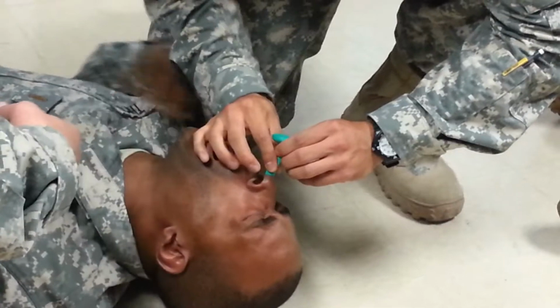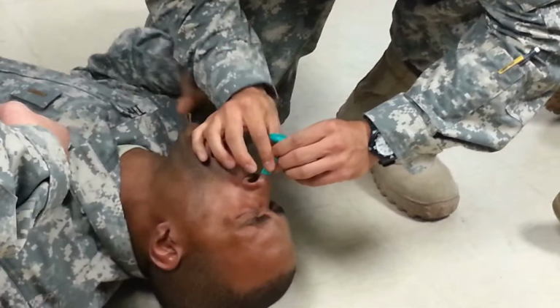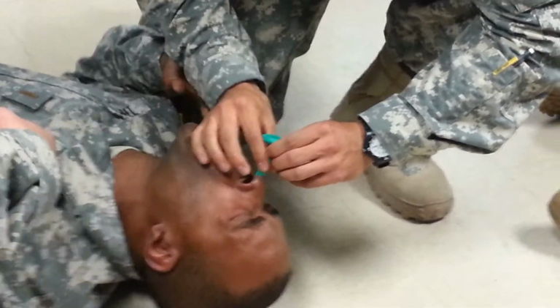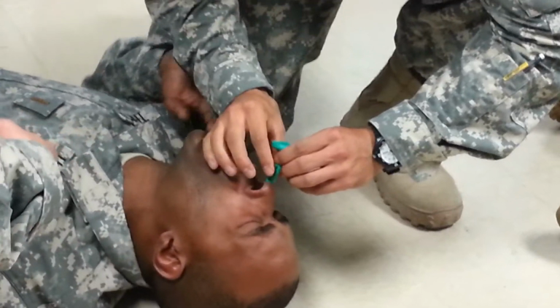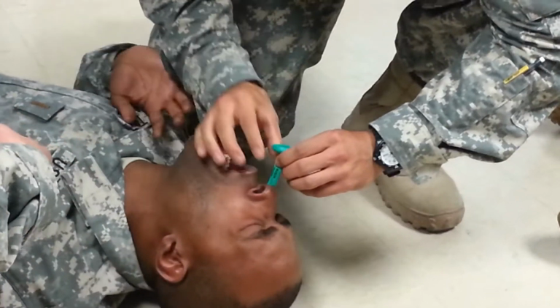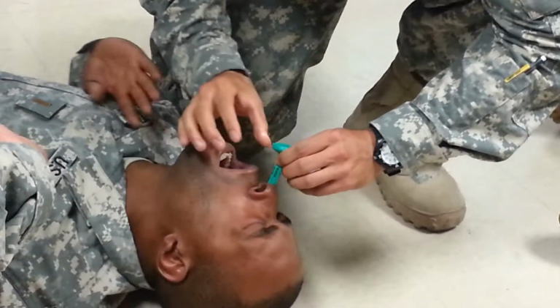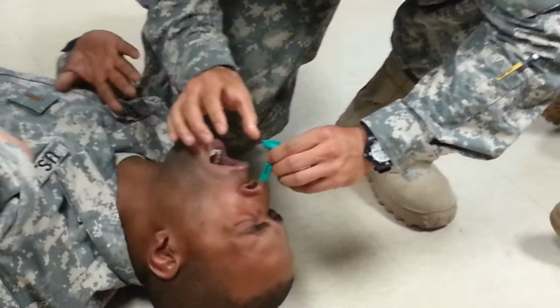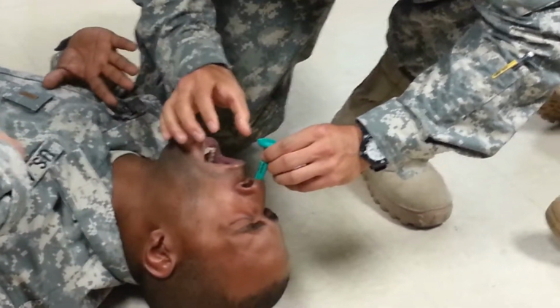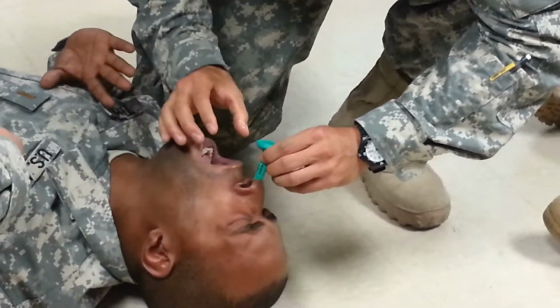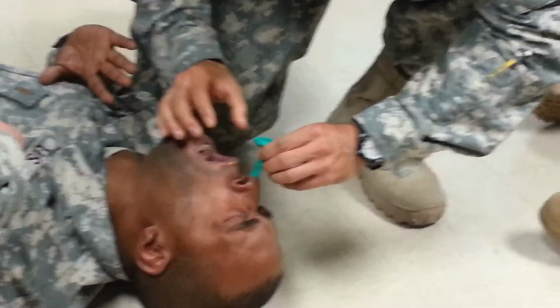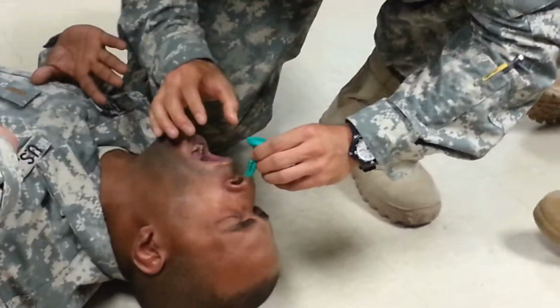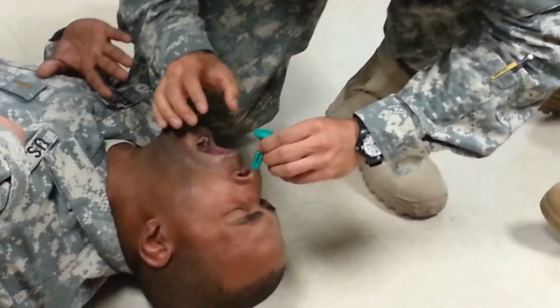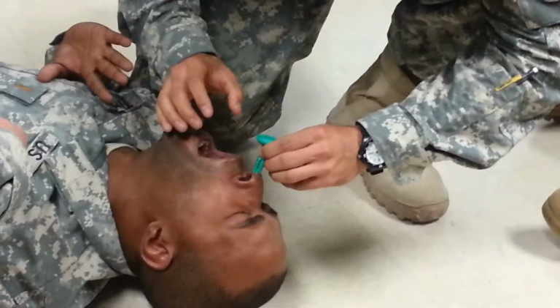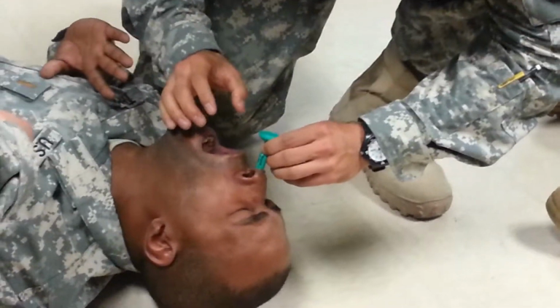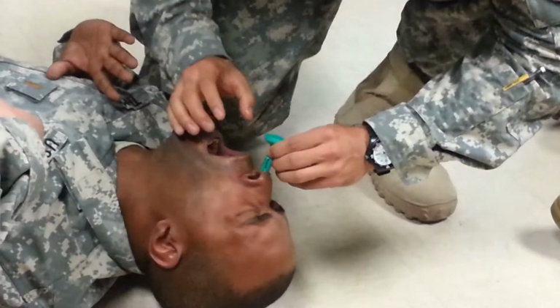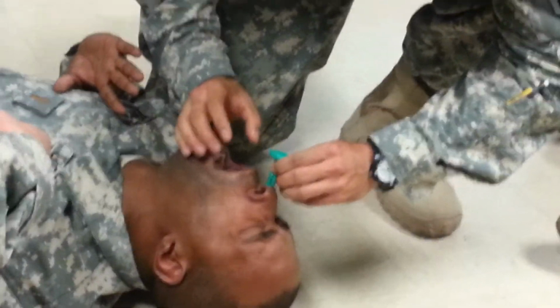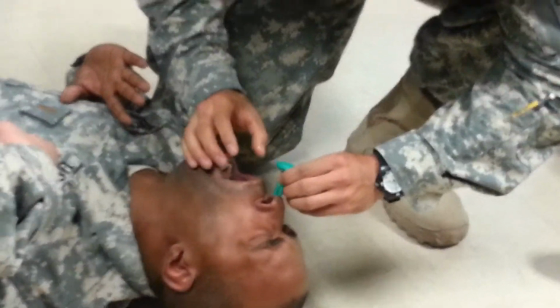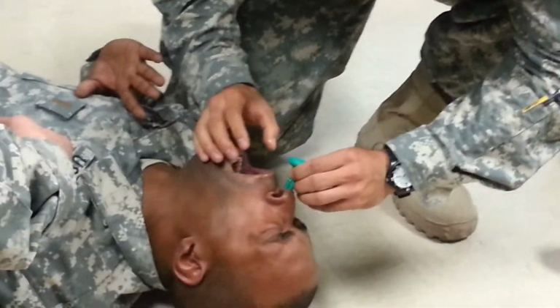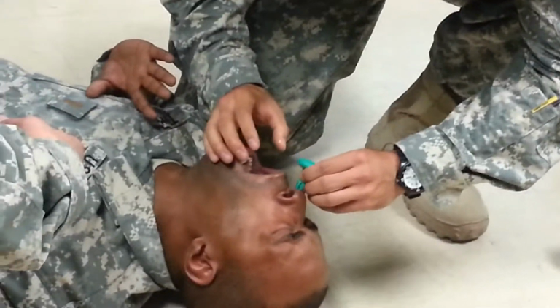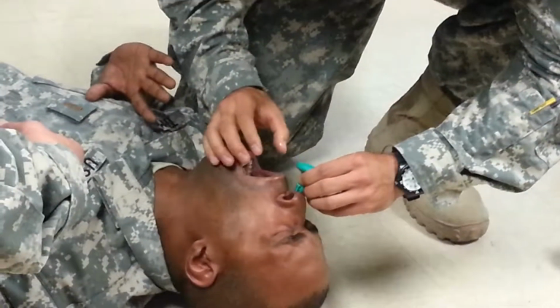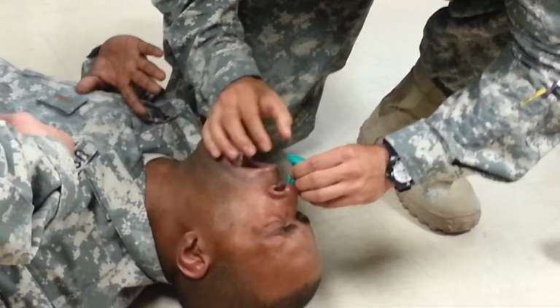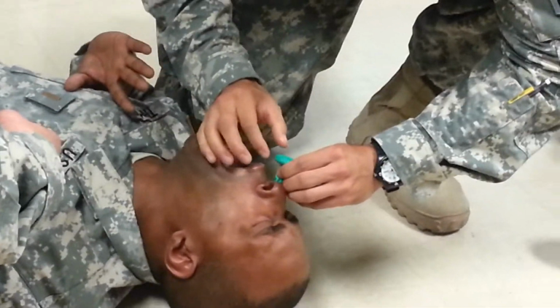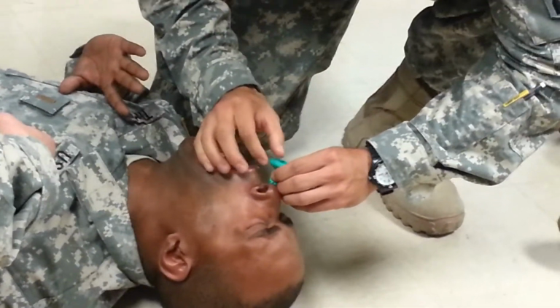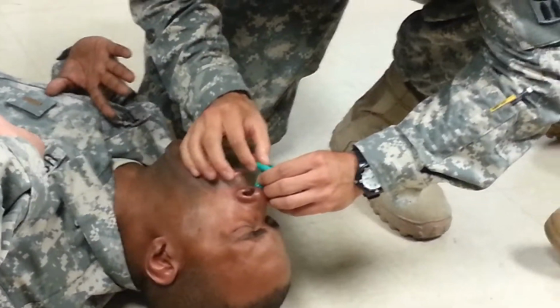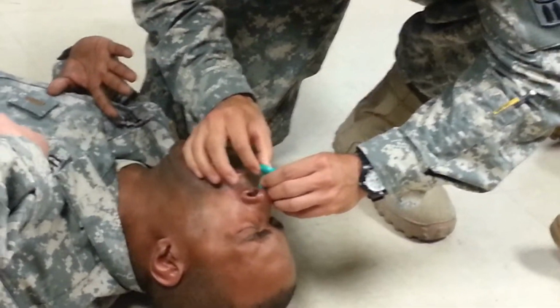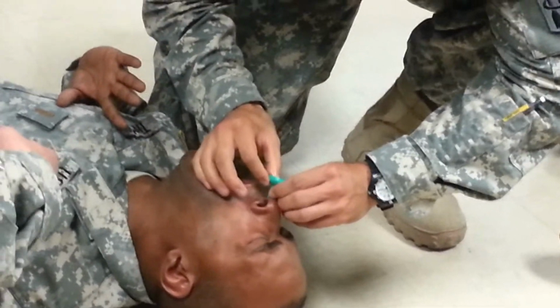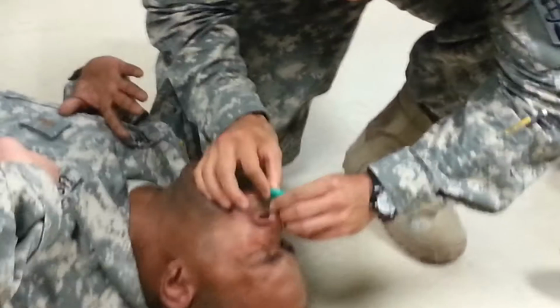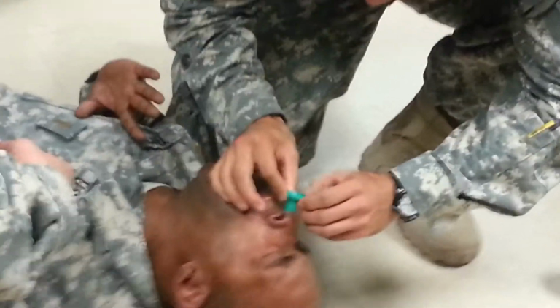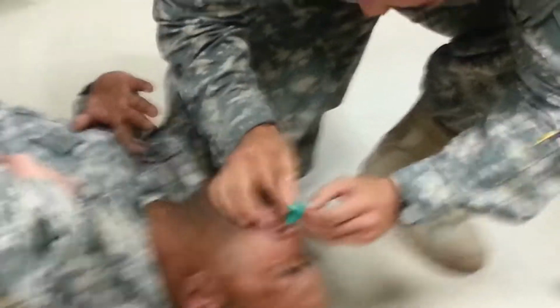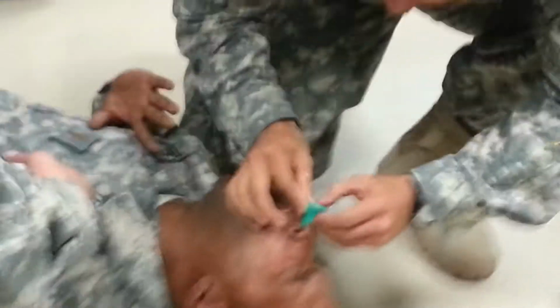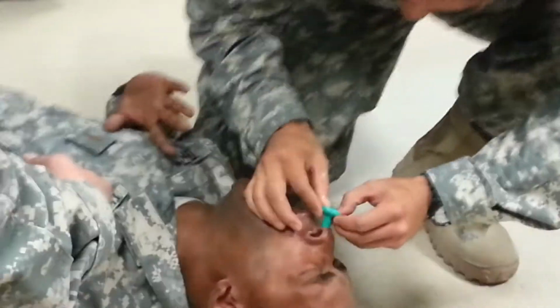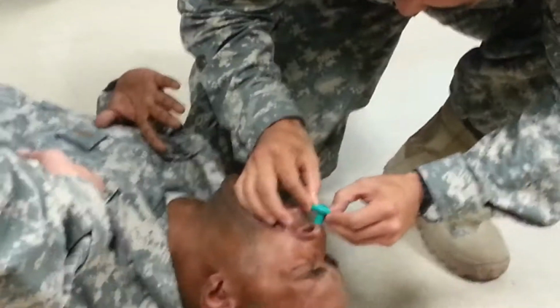Relax, relax — it's almost there. Swallow.